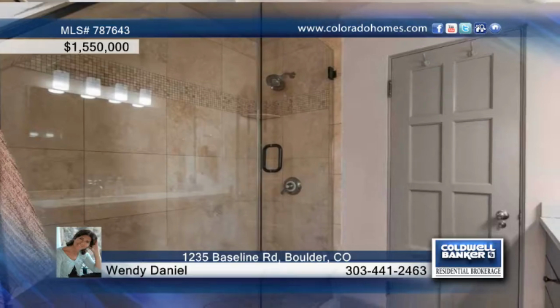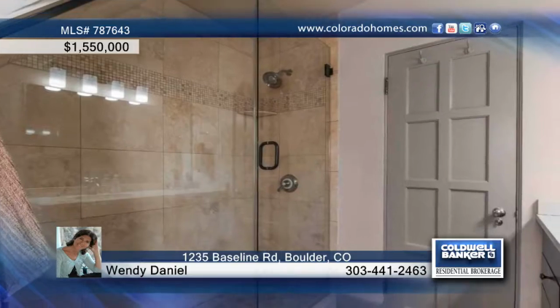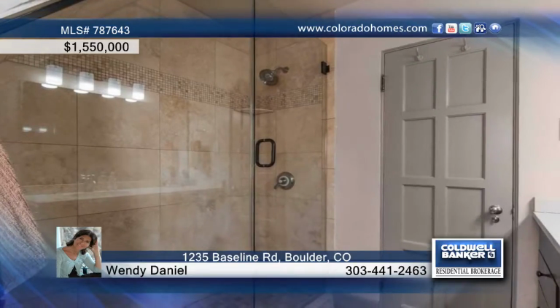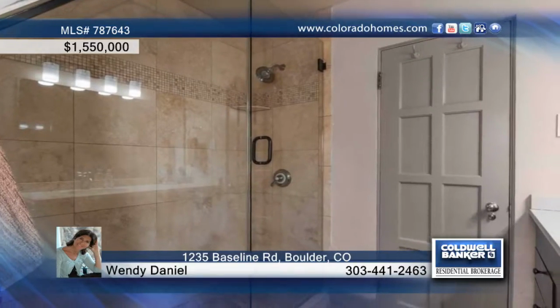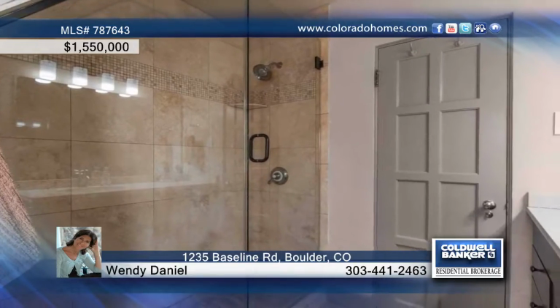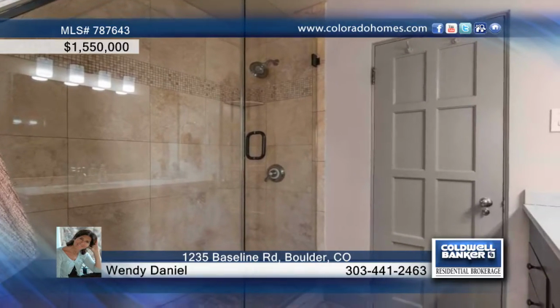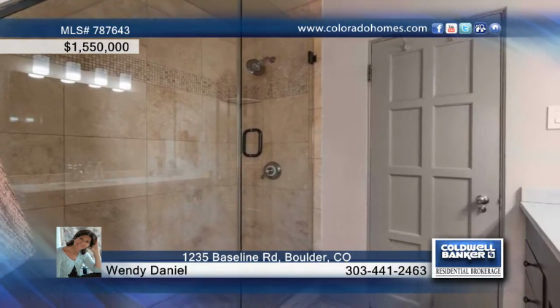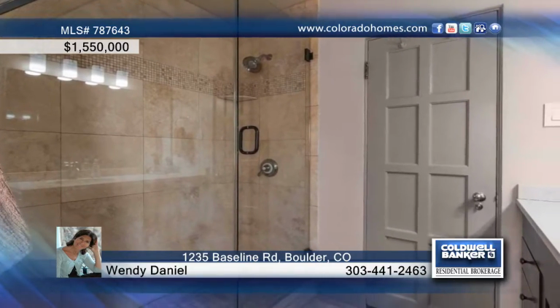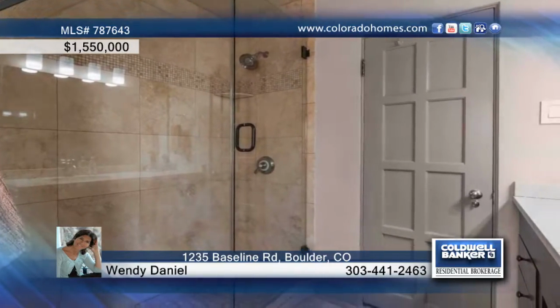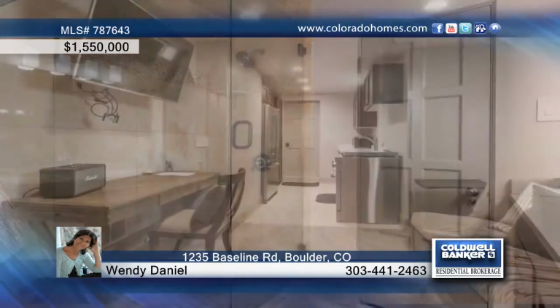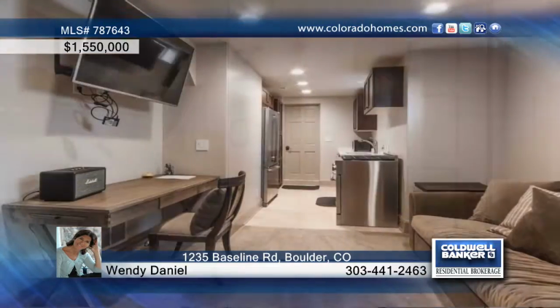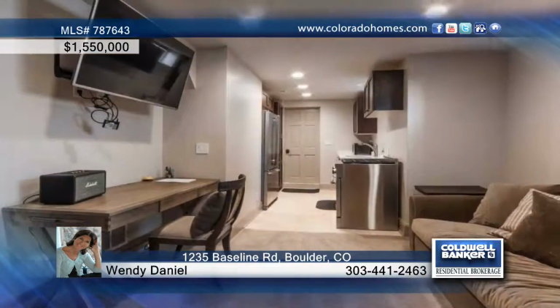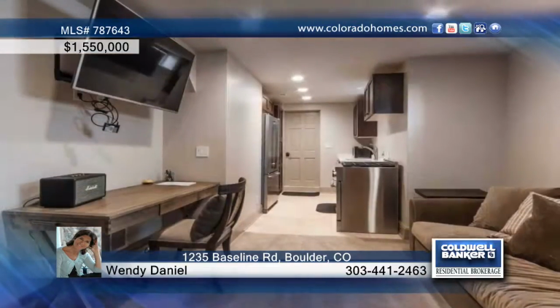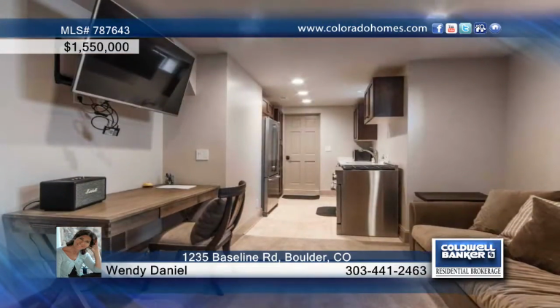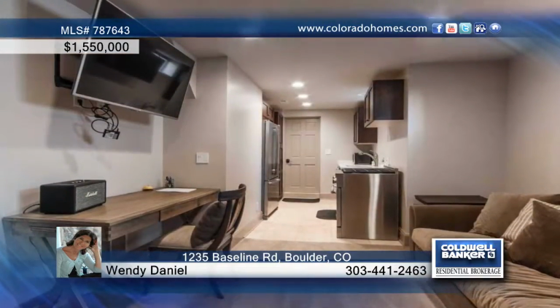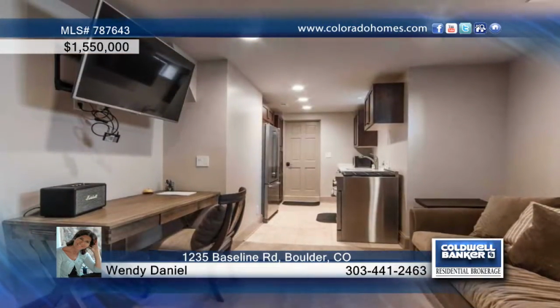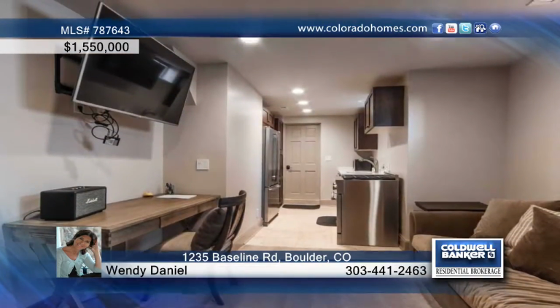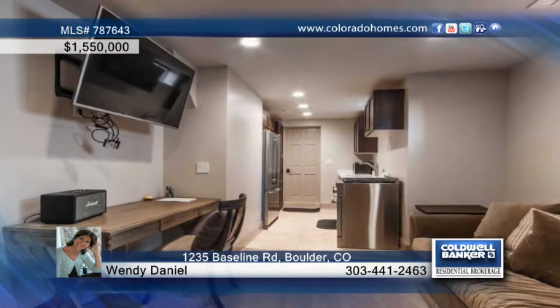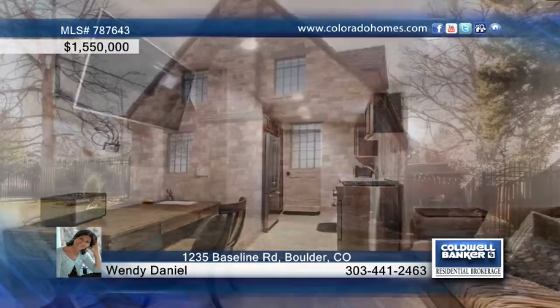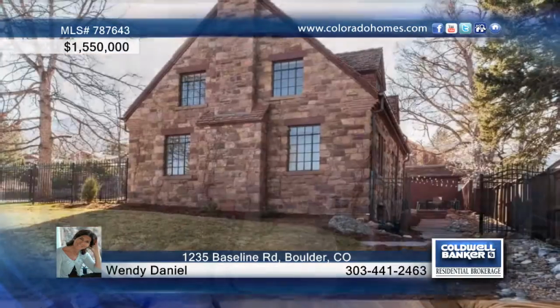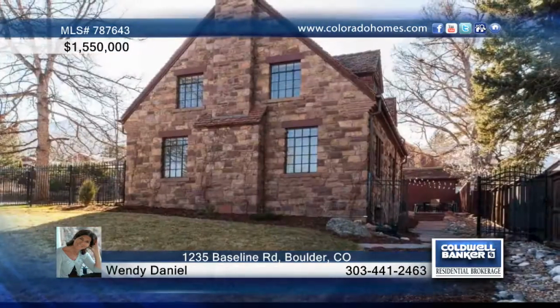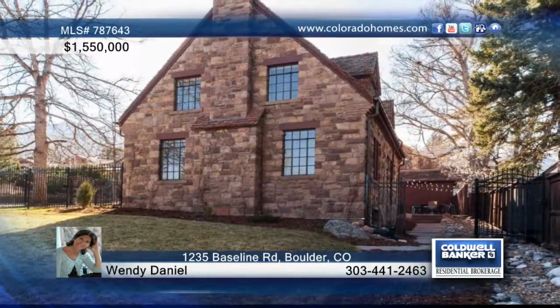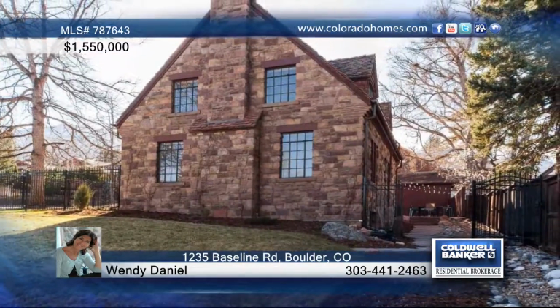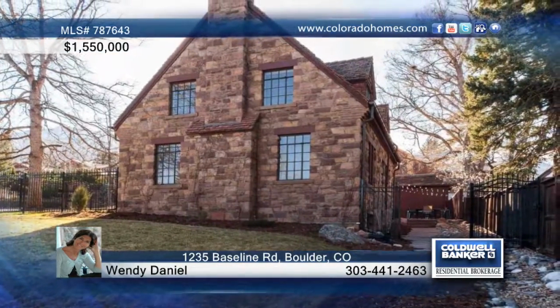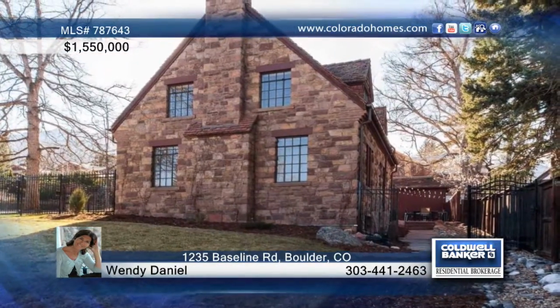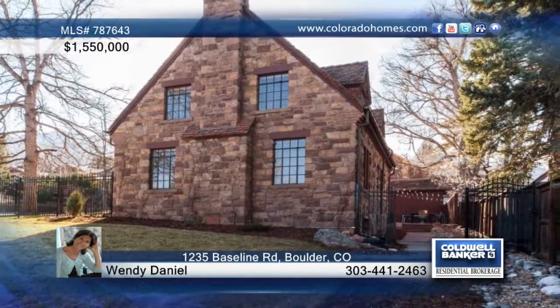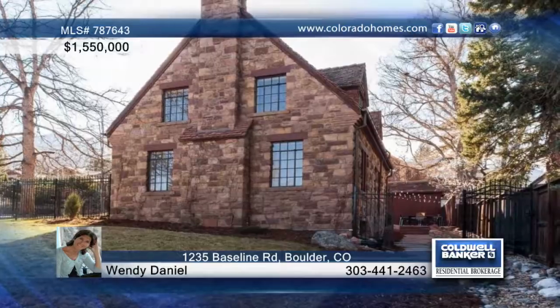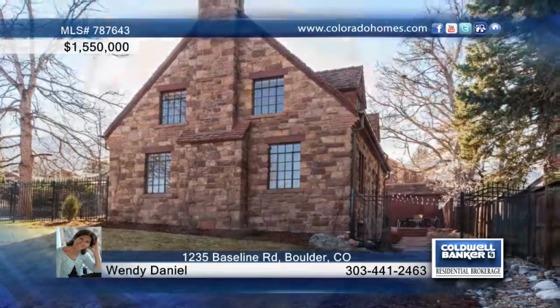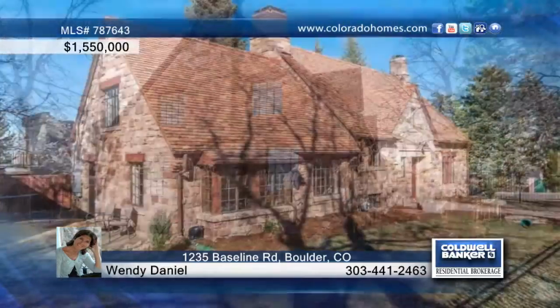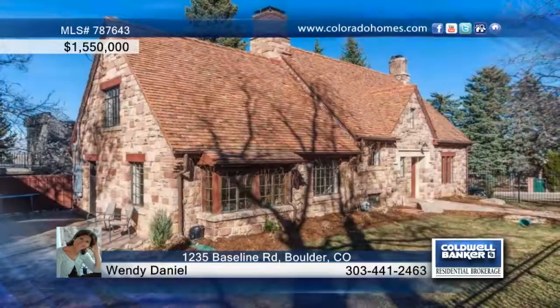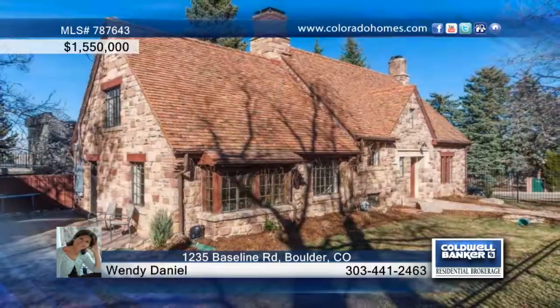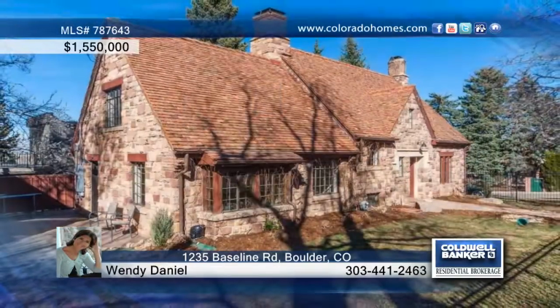Wendy Daniel has the keys and would love to show you how to make this home yours. Call now to schedule your private tour.